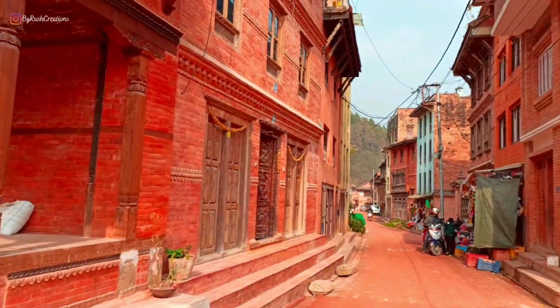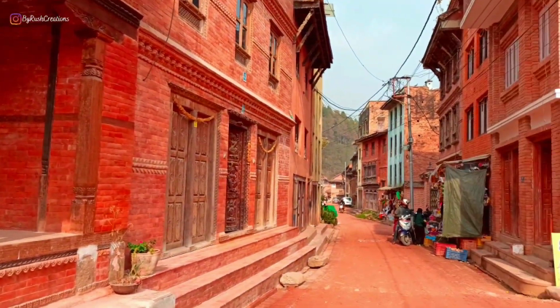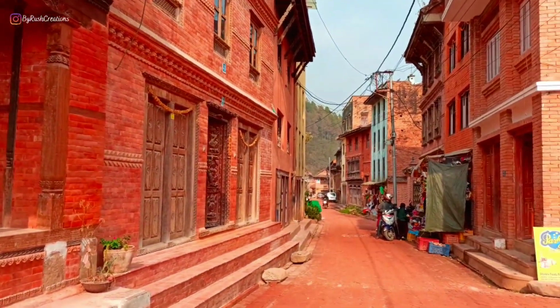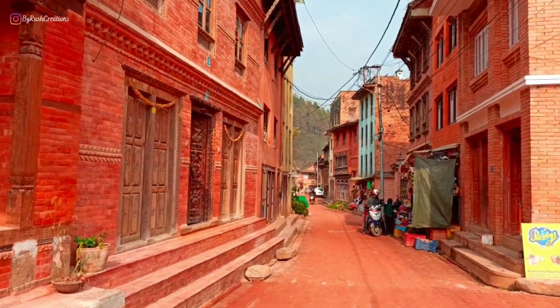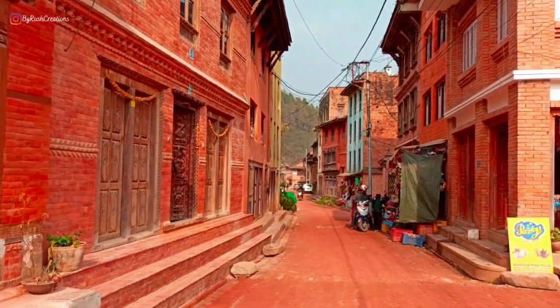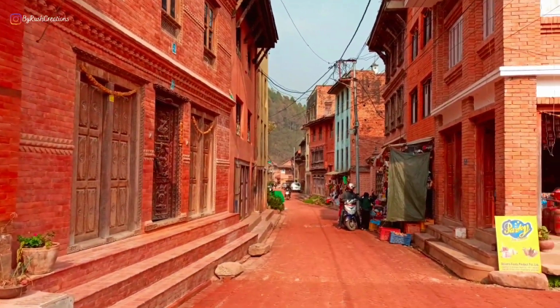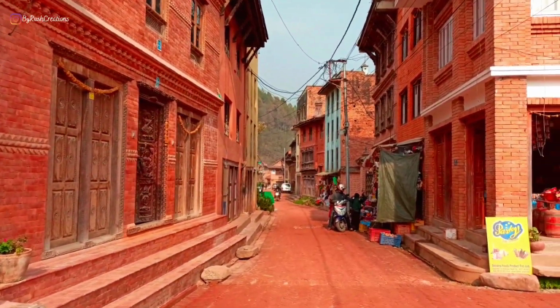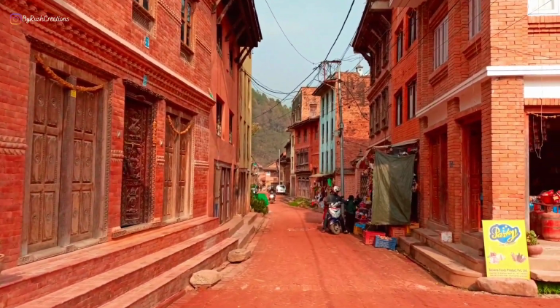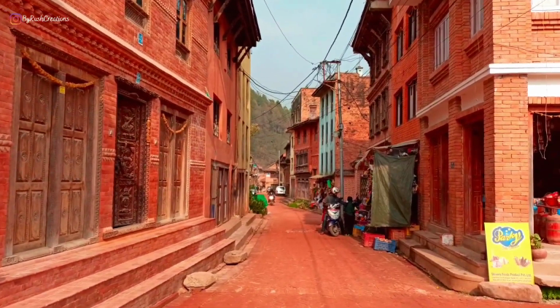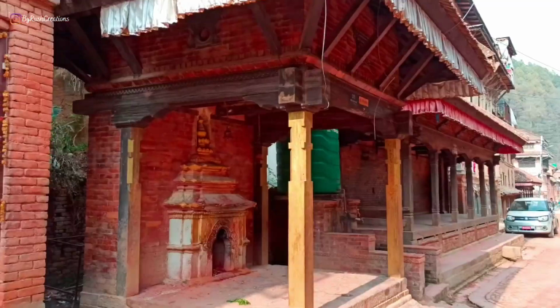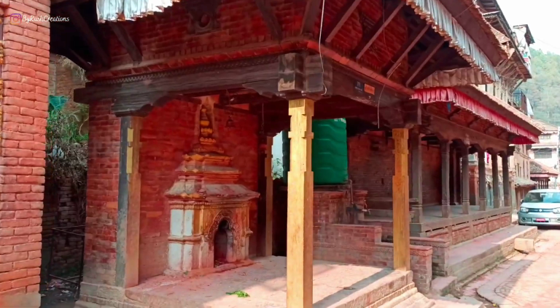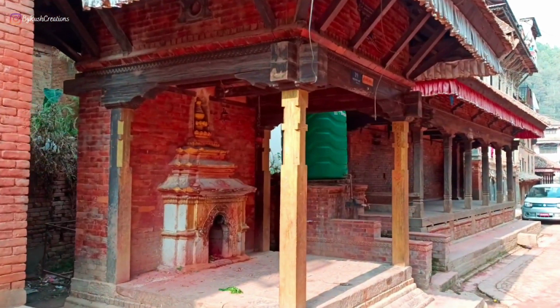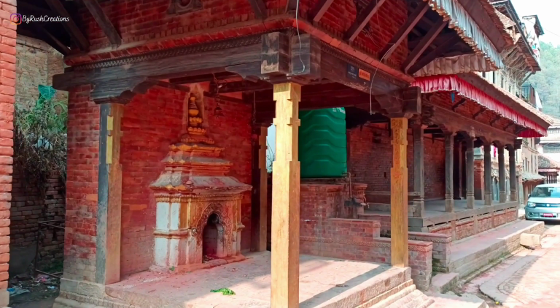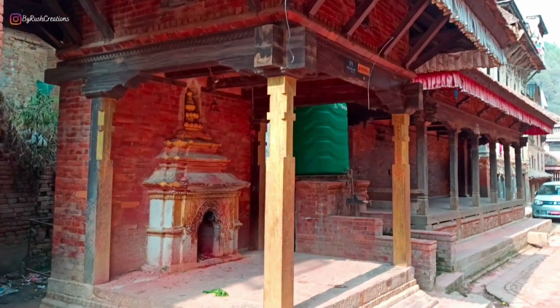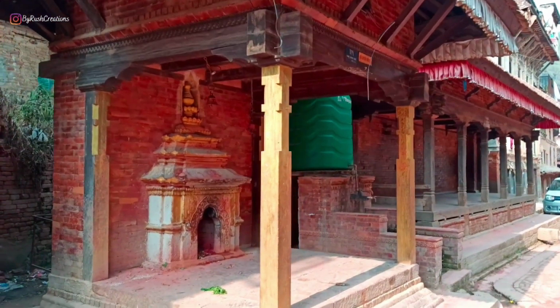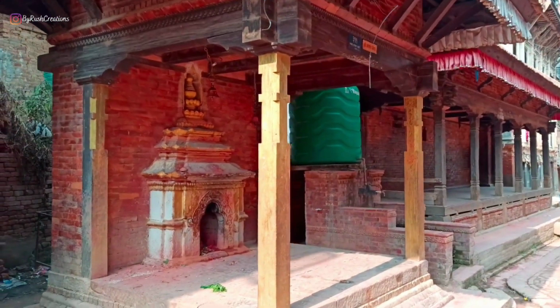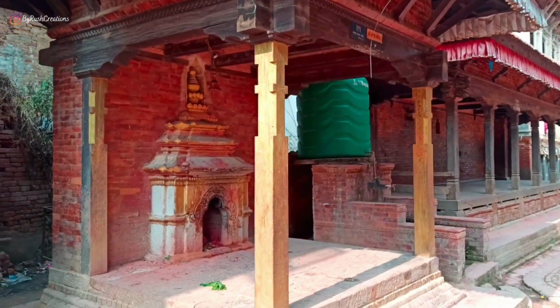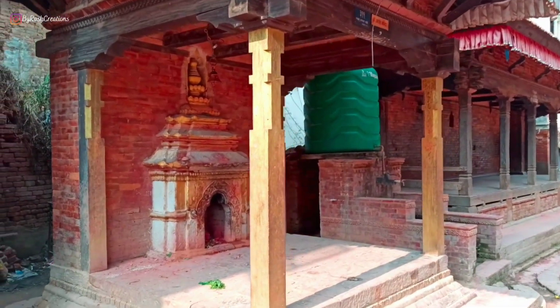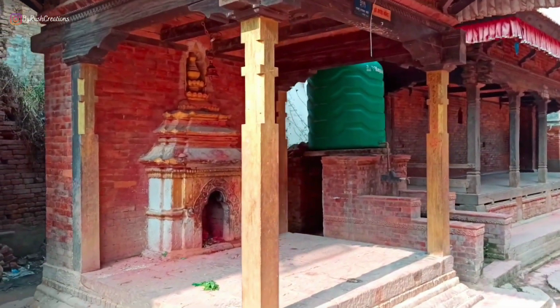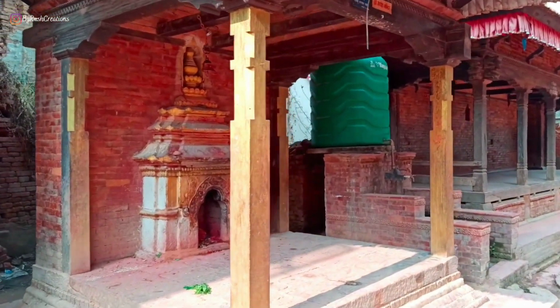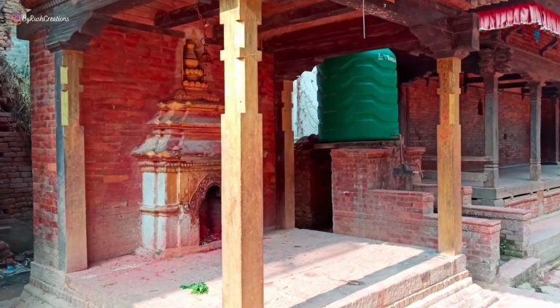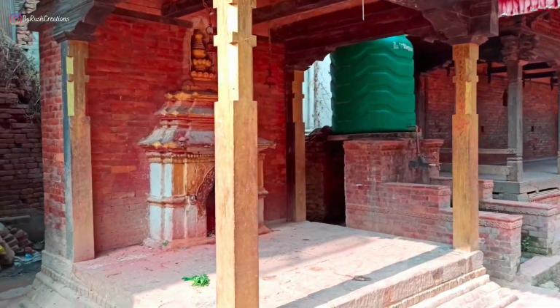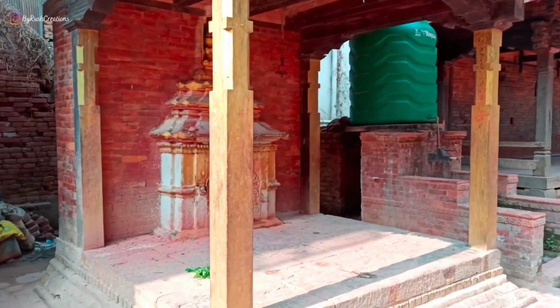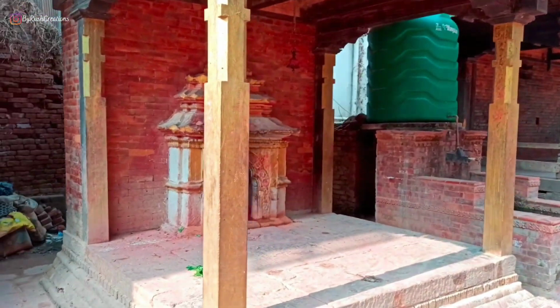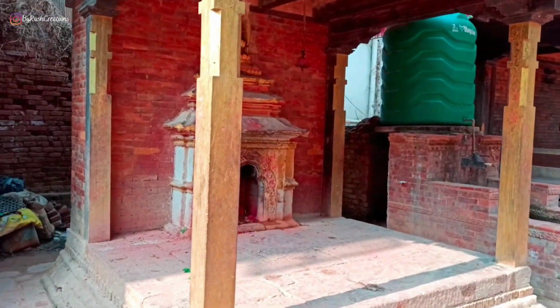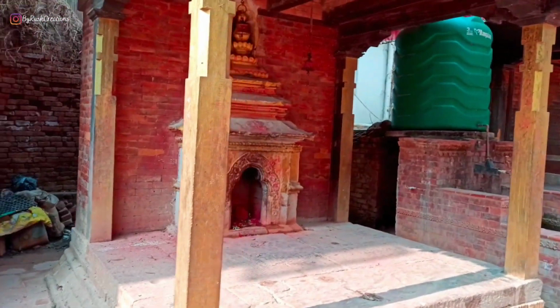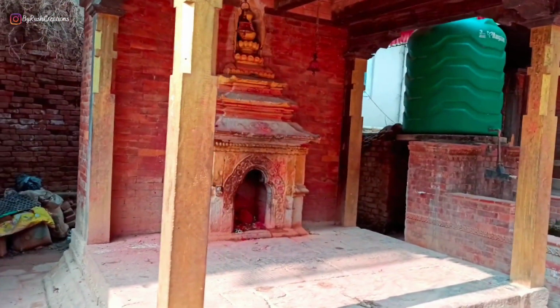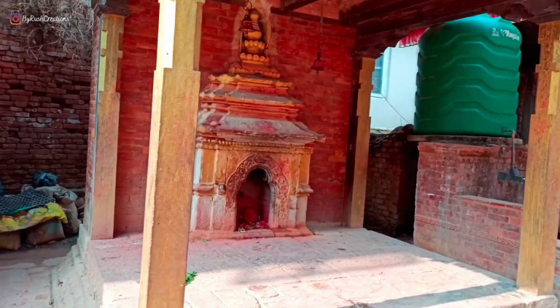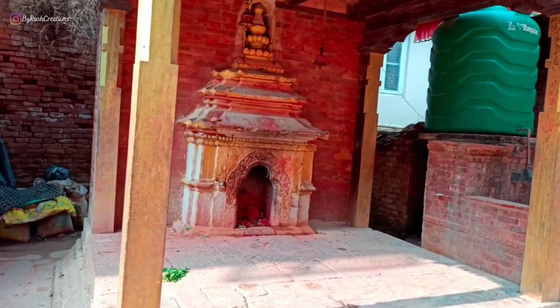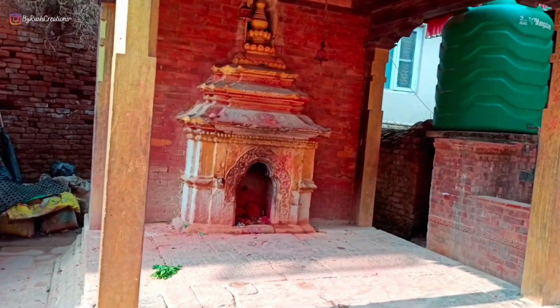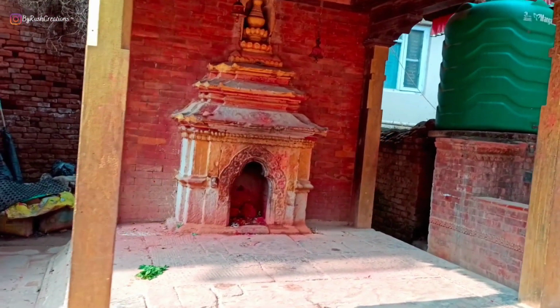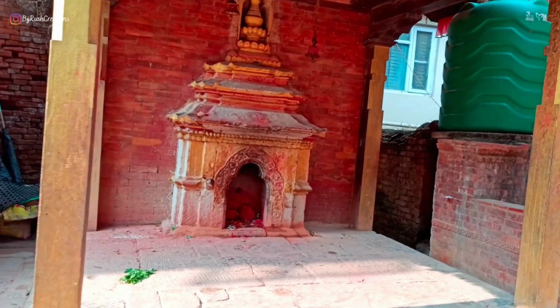Situated on the lap of Mahabharath Hills, Panoti was a trade hub along the ancient salt trade route between Tibet and India.